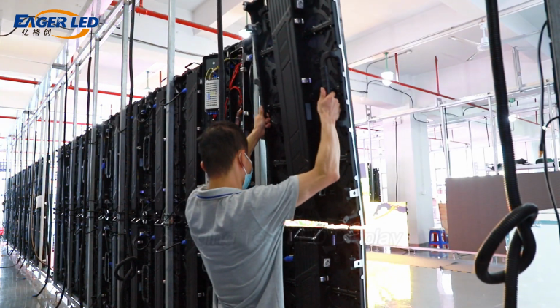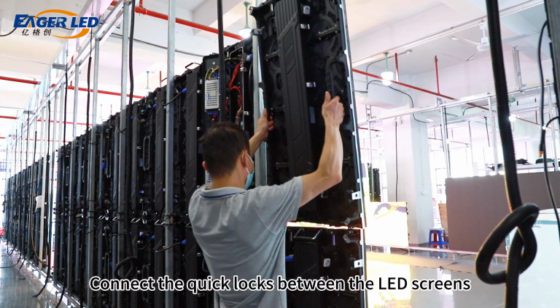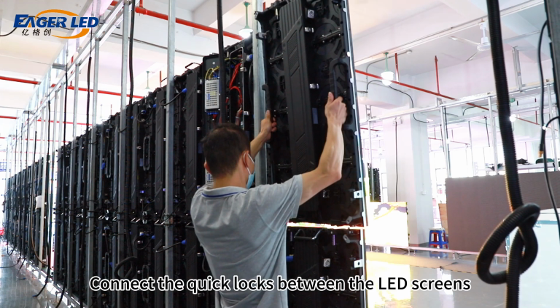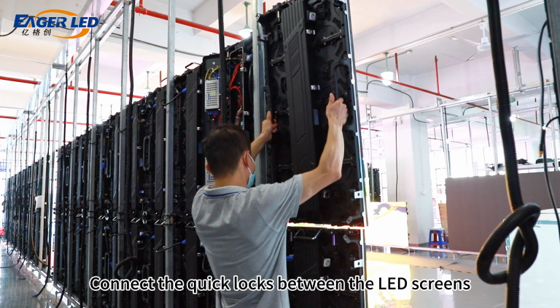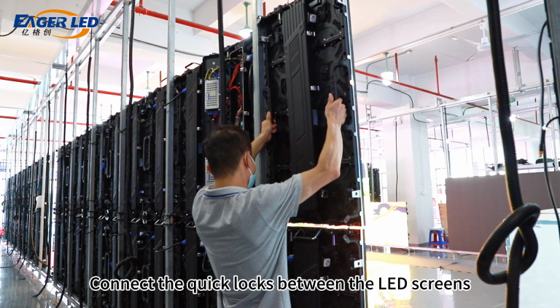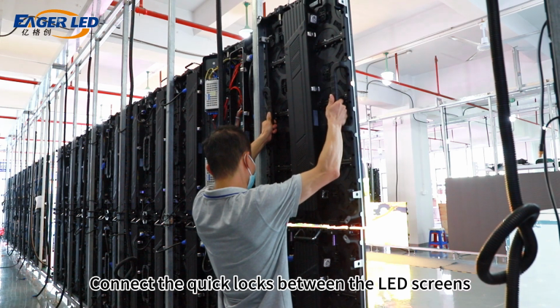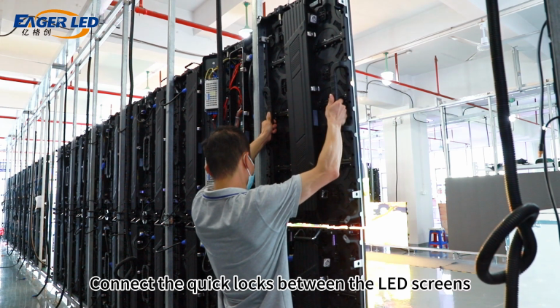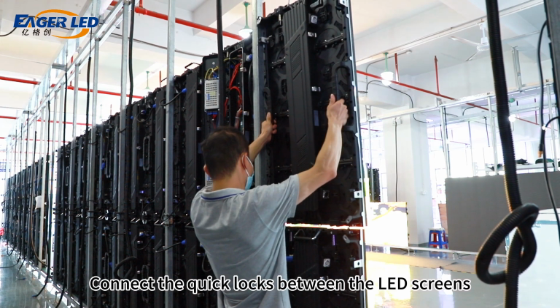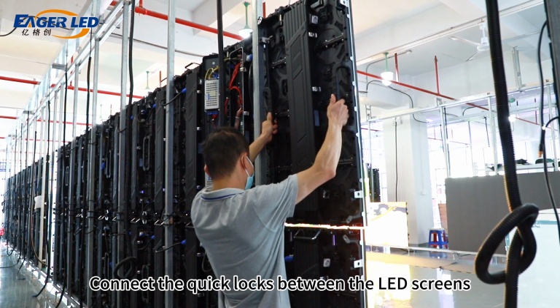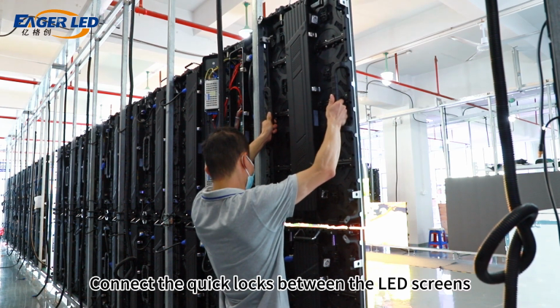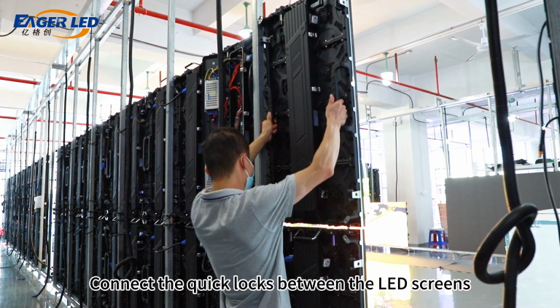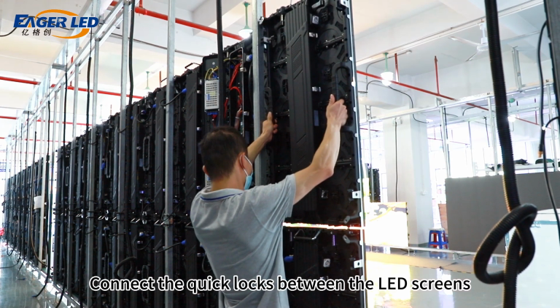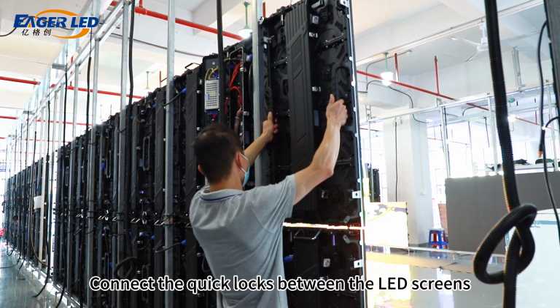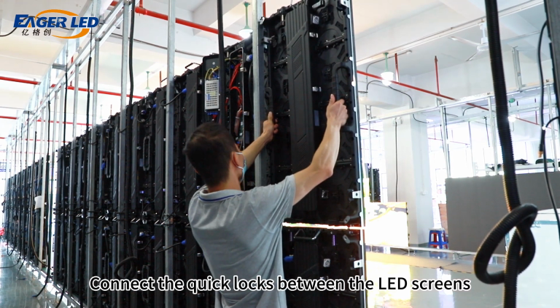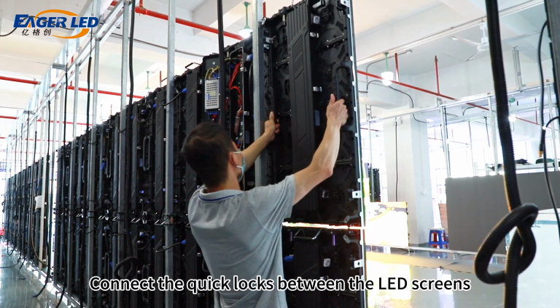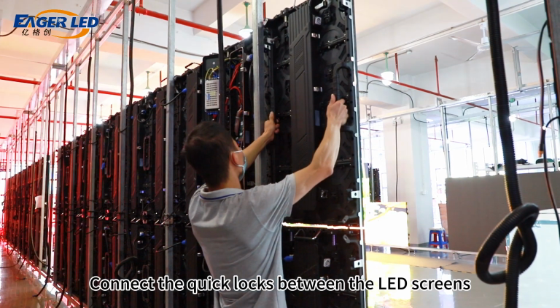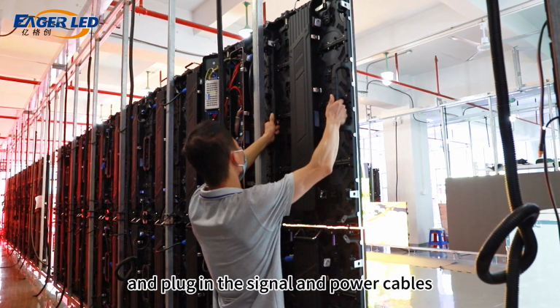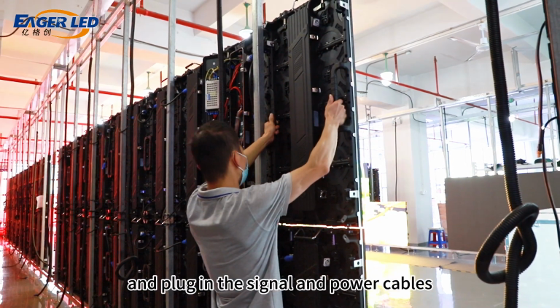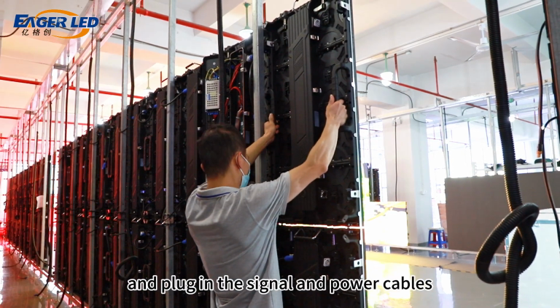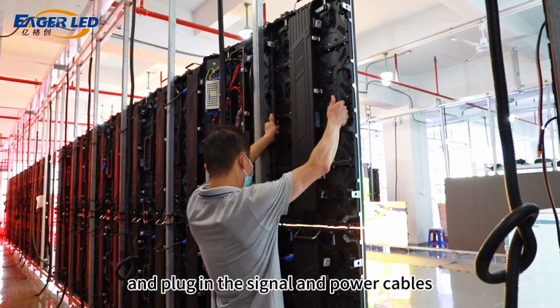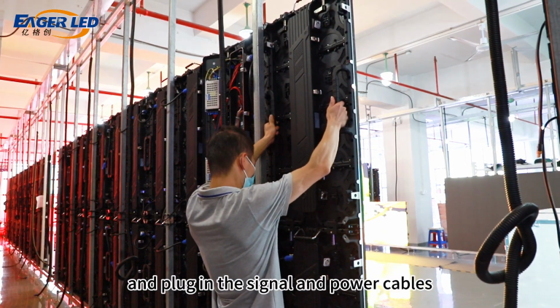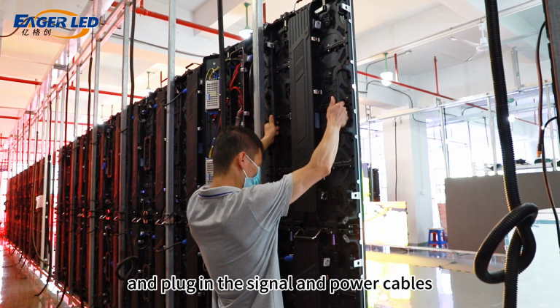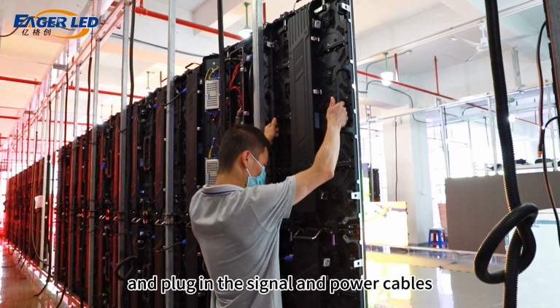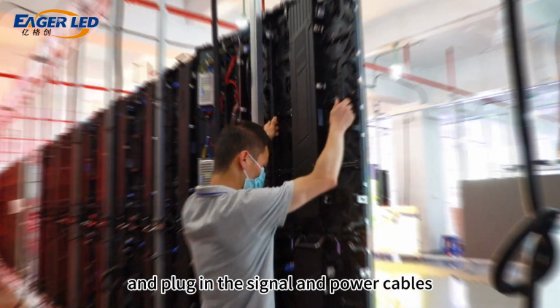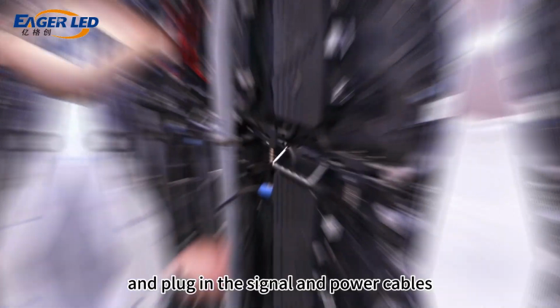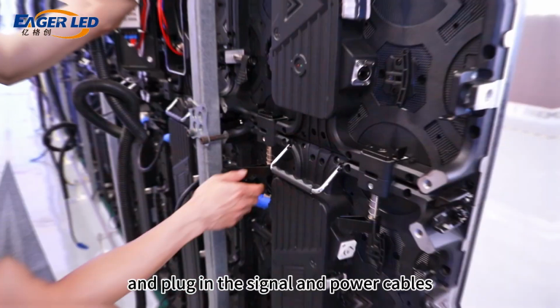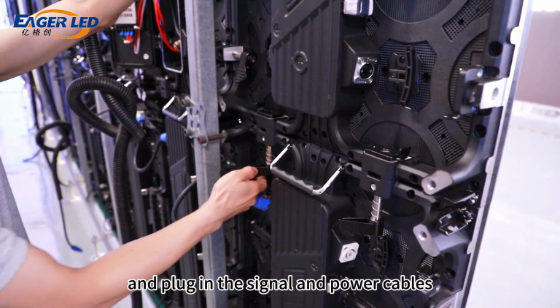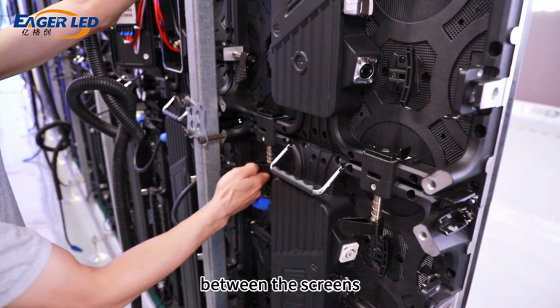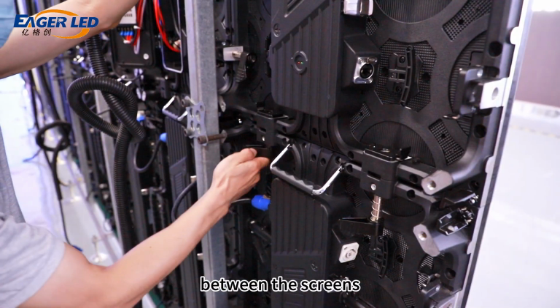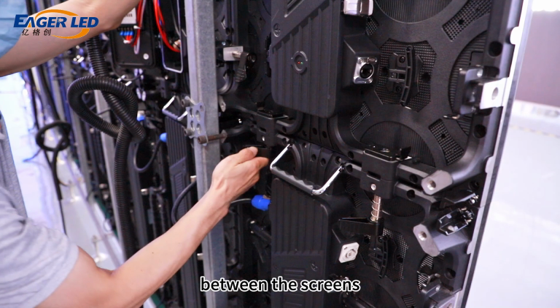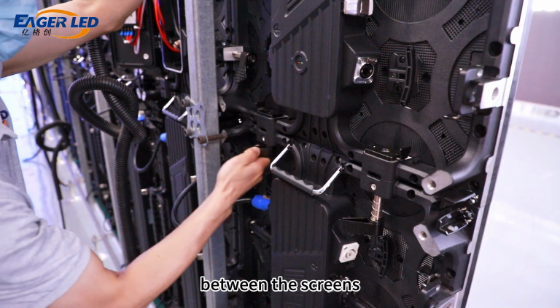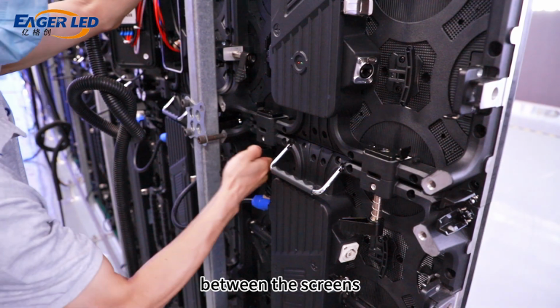Connect the quick locks between the LED screens and plug in the signal and power cables between the screens.